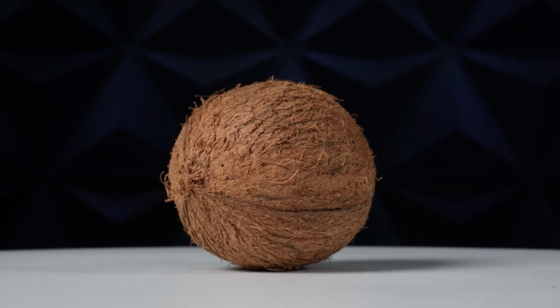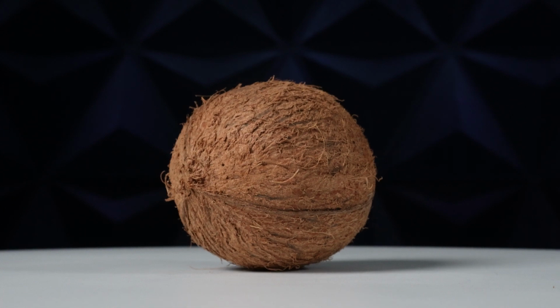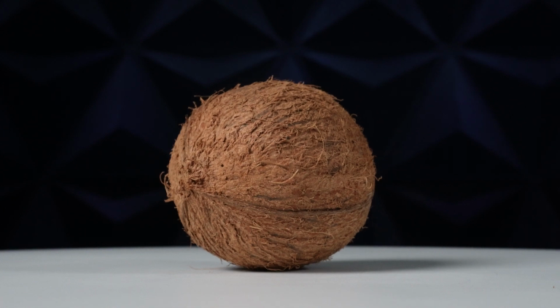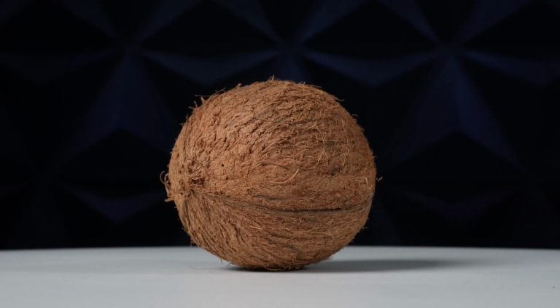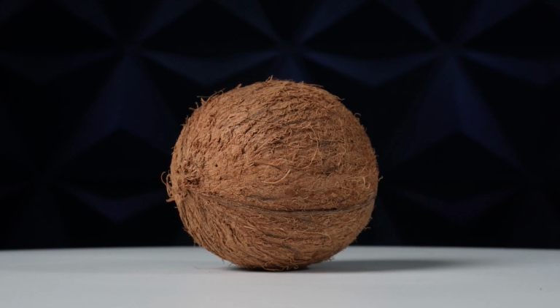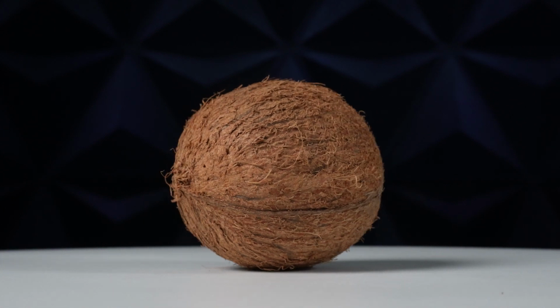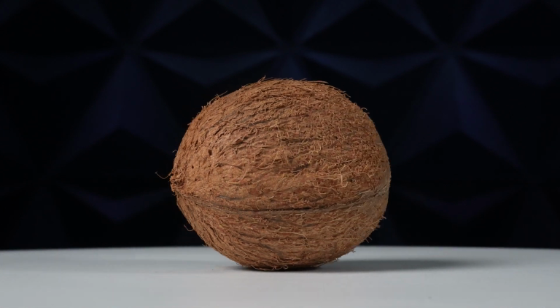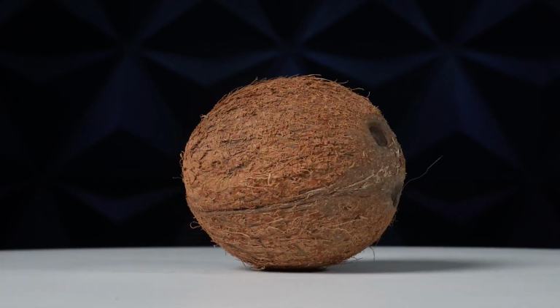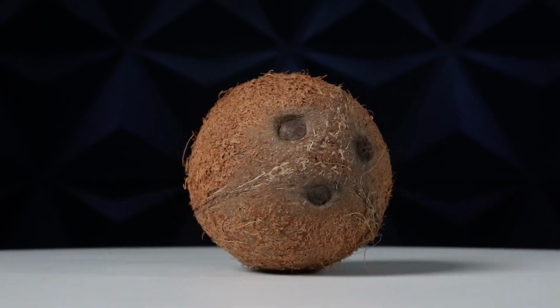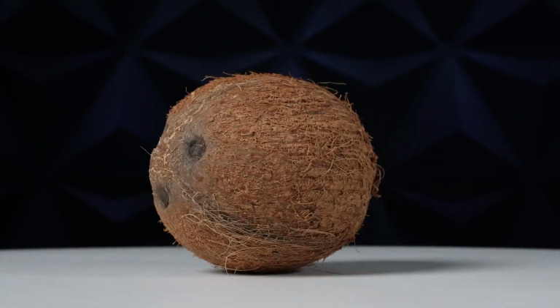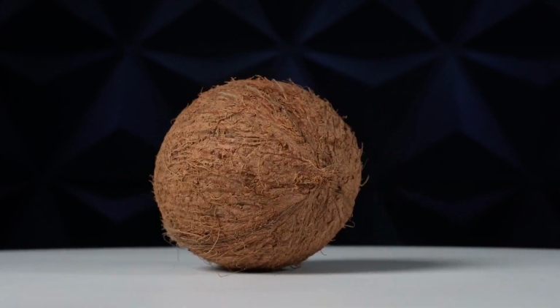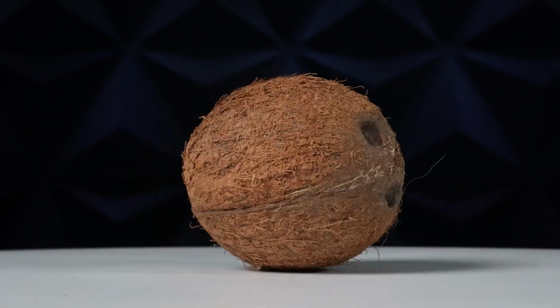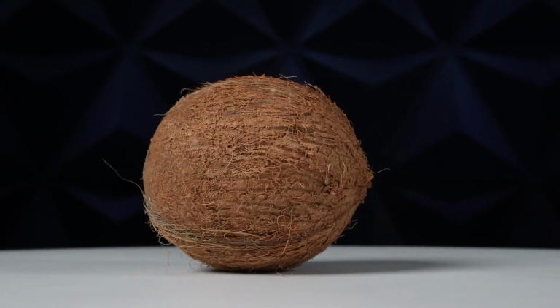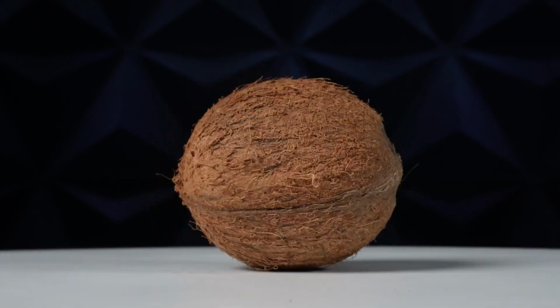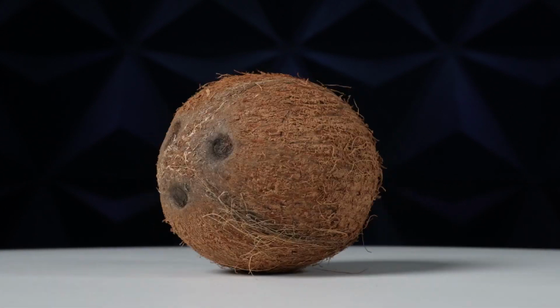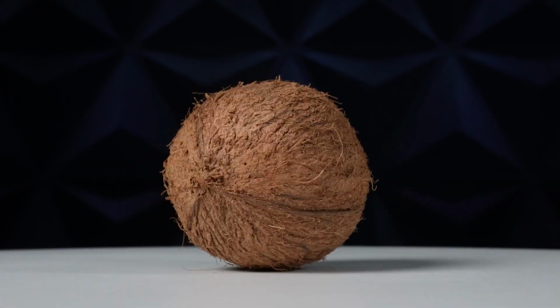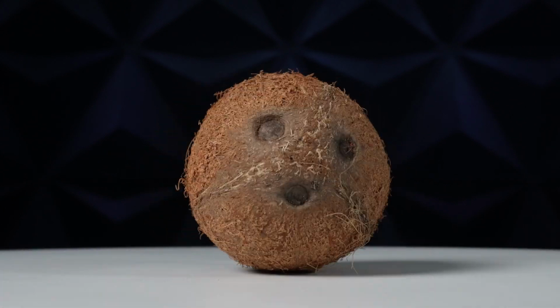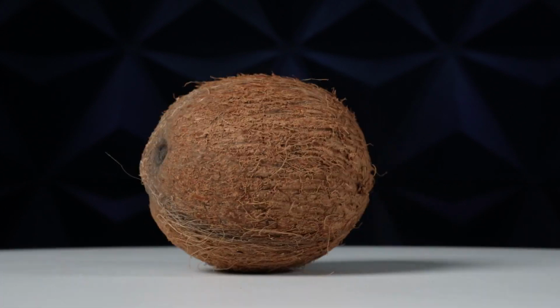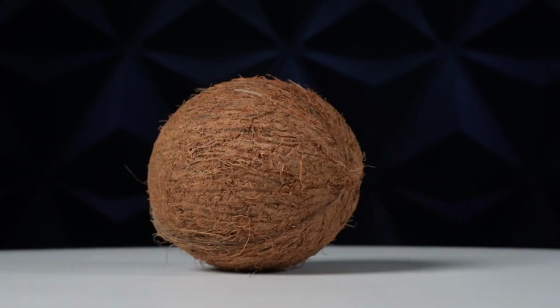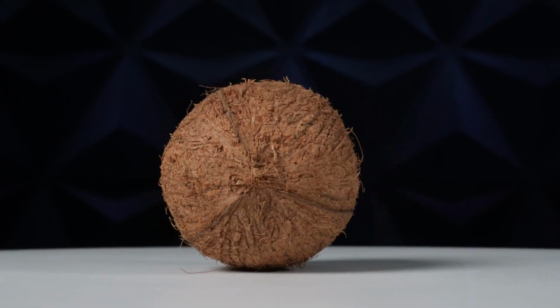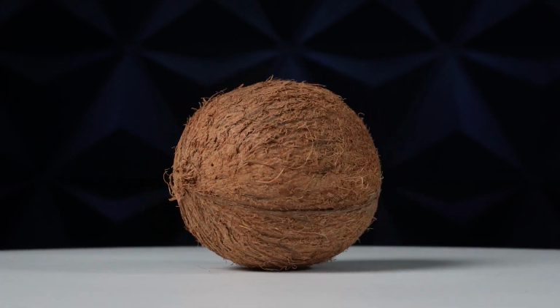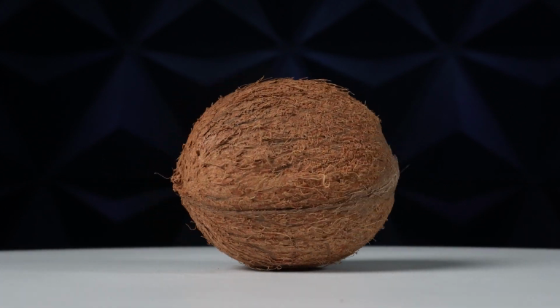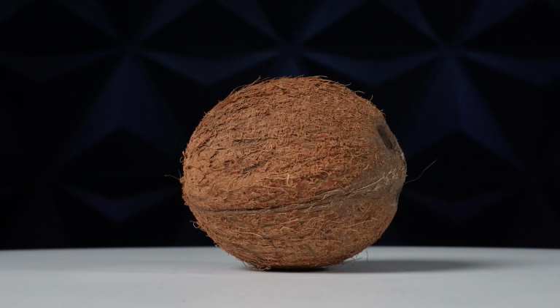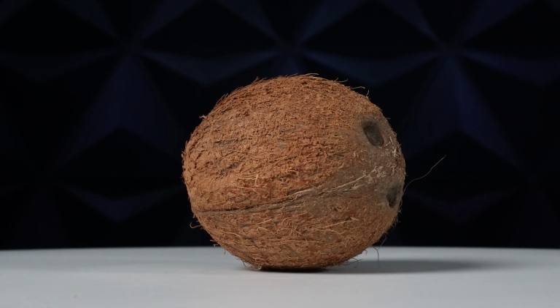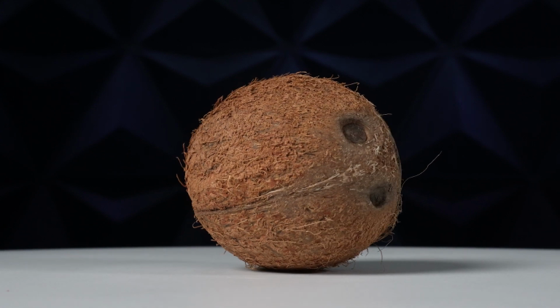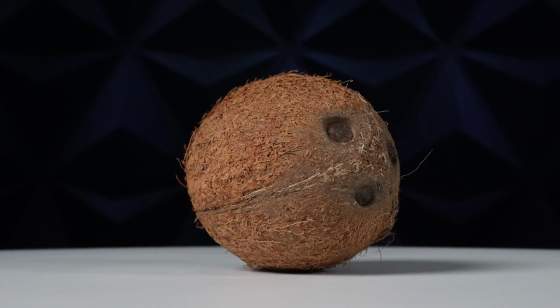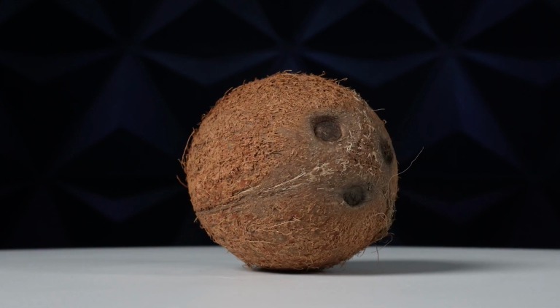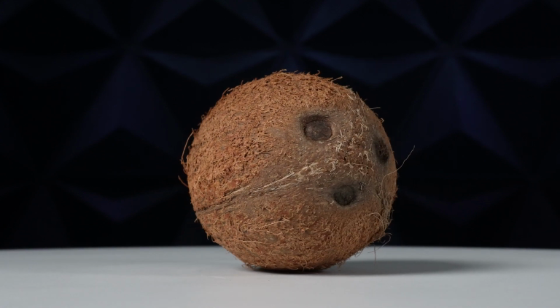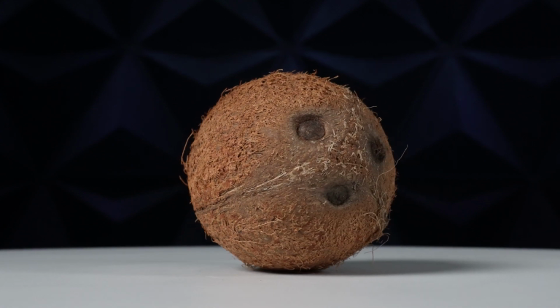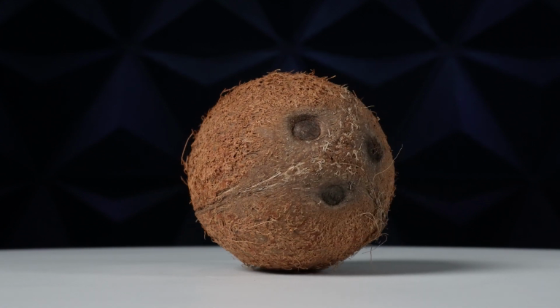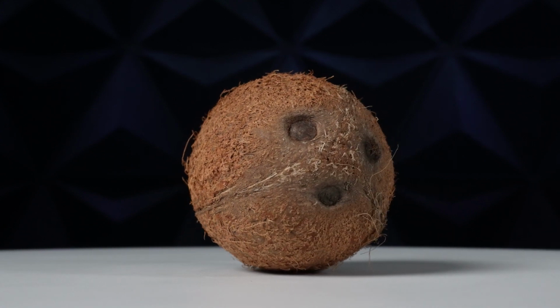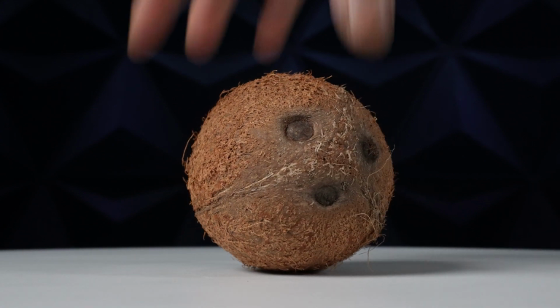Today we're going to try something that's never been done before. We're going to crack open a coconut with water, and we're going to do it by crushing it. Let's go.